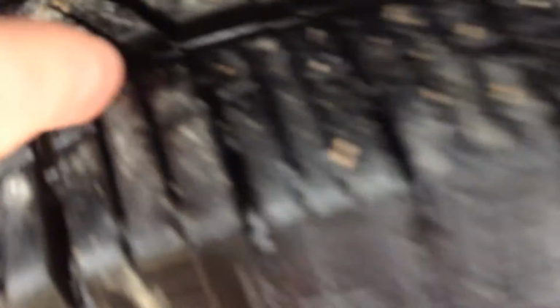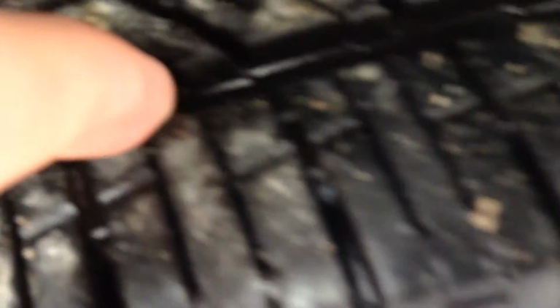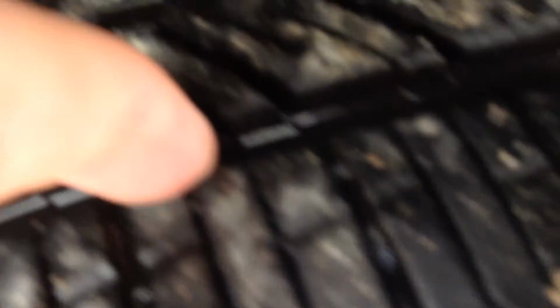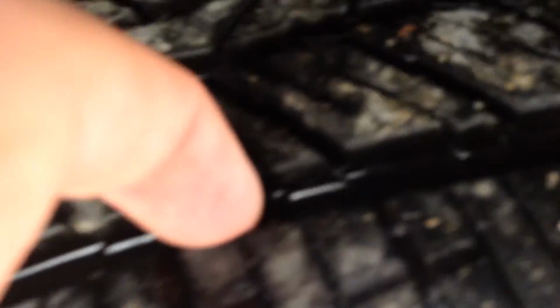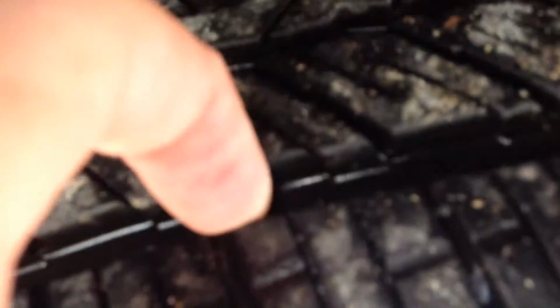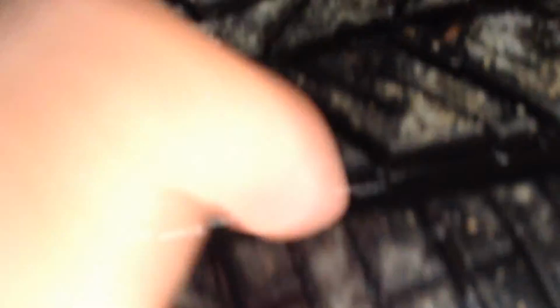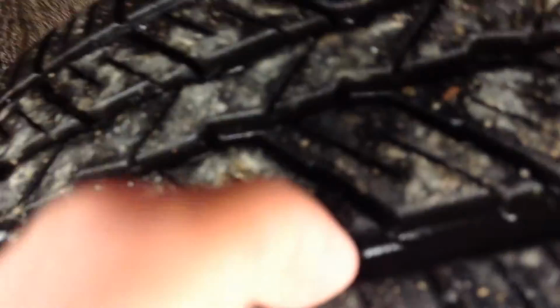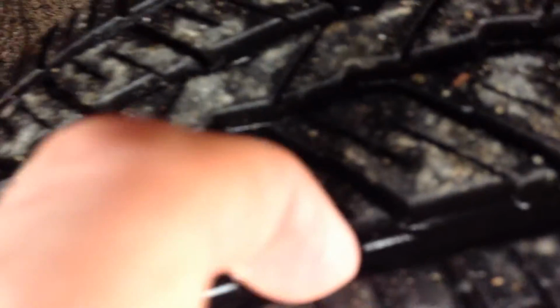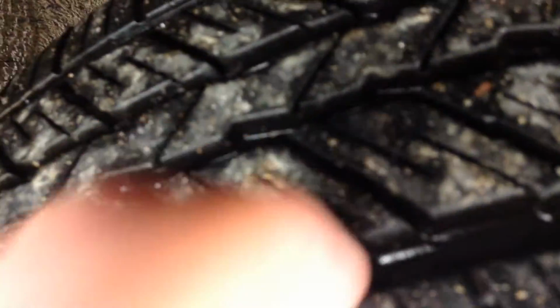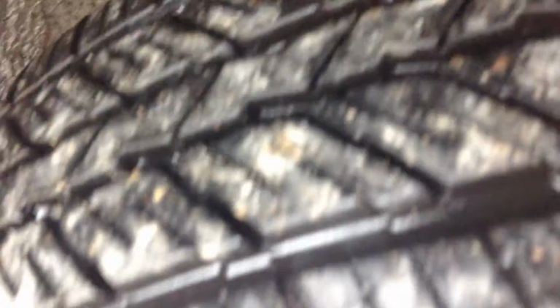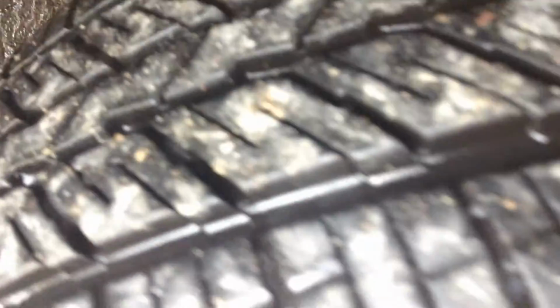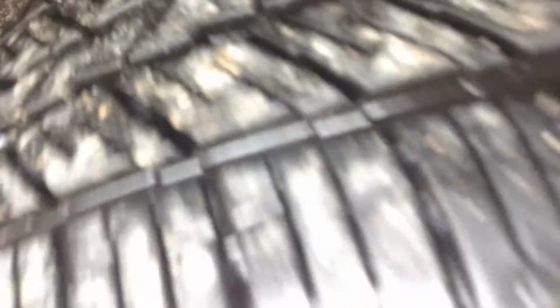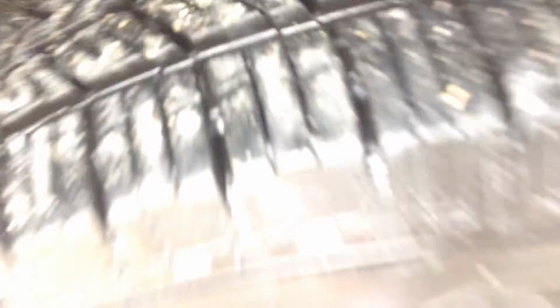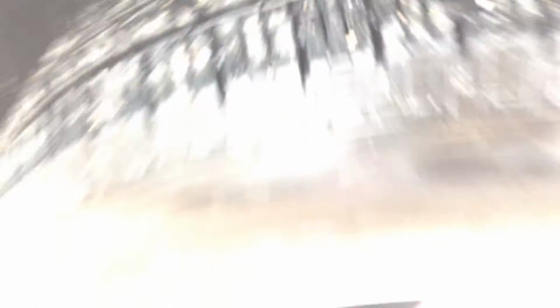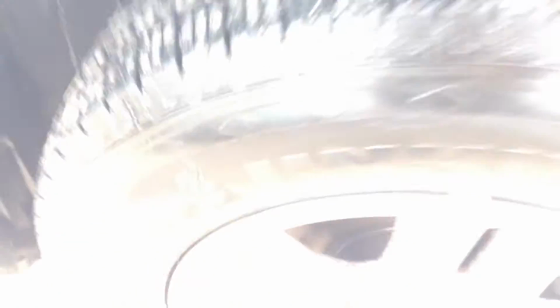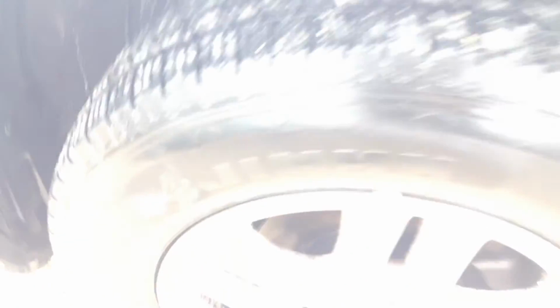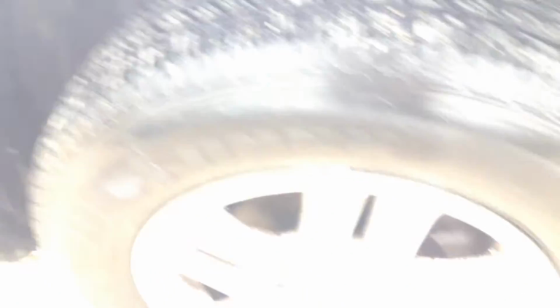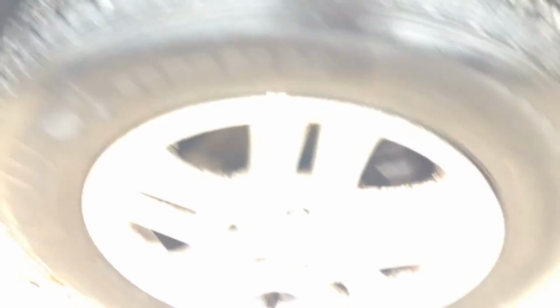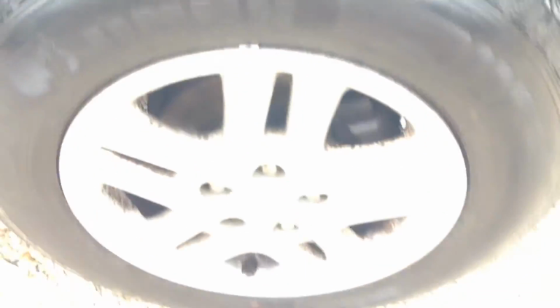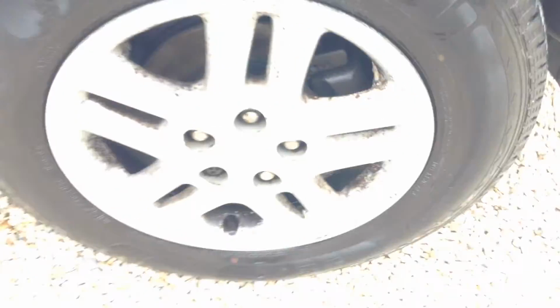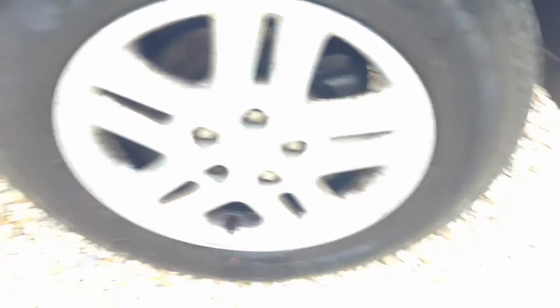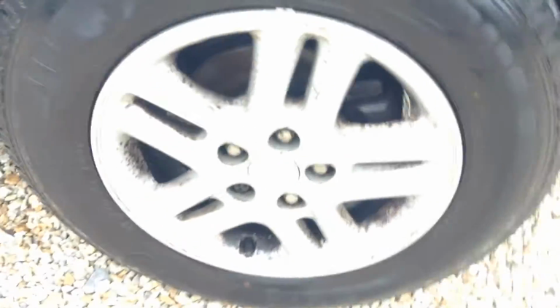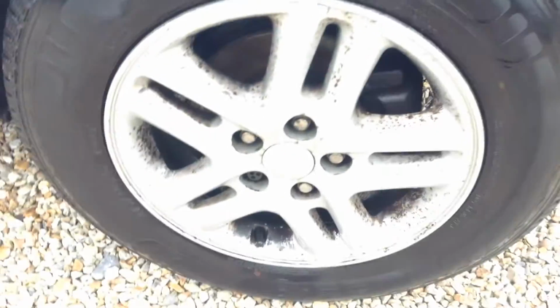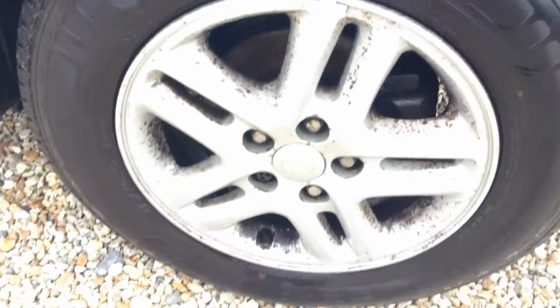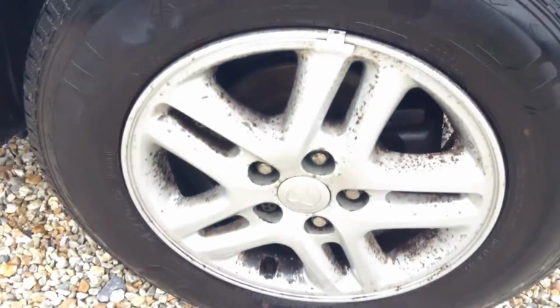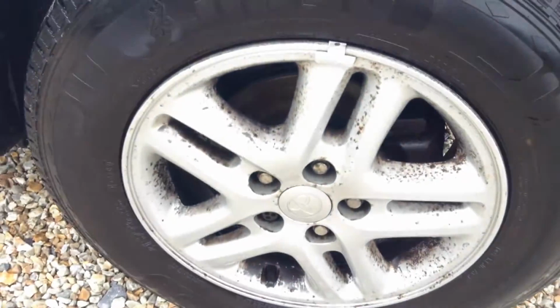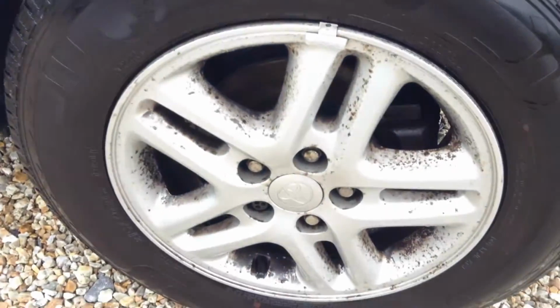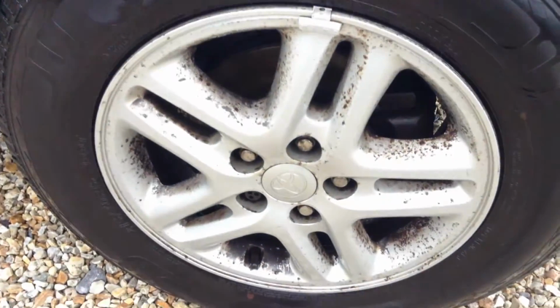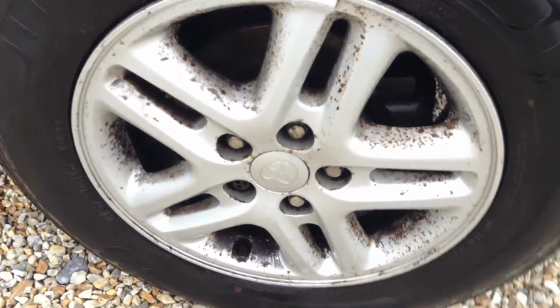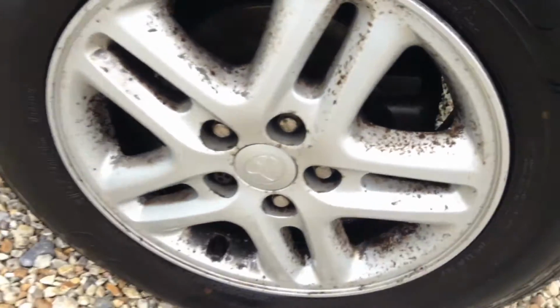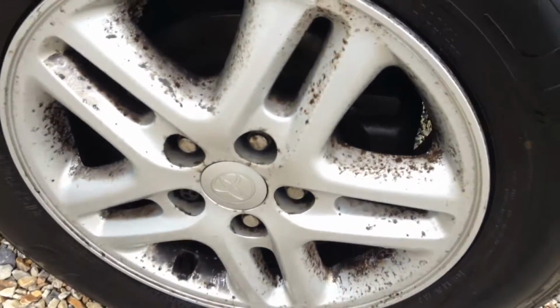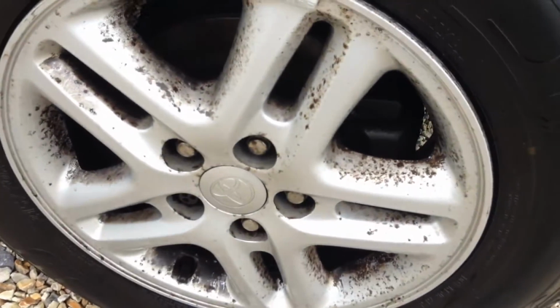Tread on the tire, we're looking at around 3.5mm to 4mm, and the alloy is not in the best condition, as you can see there.